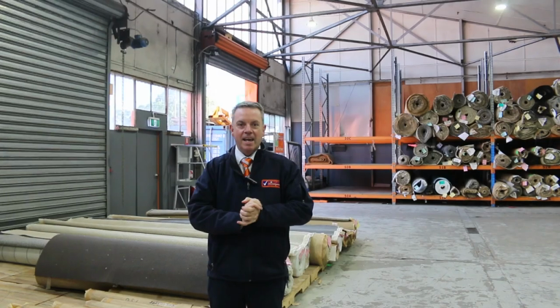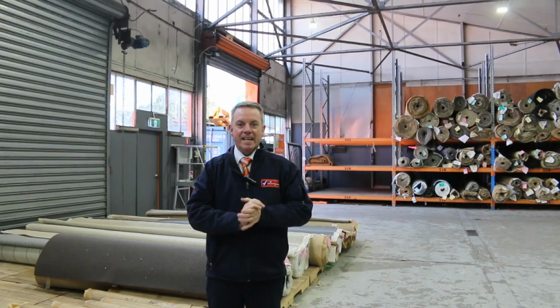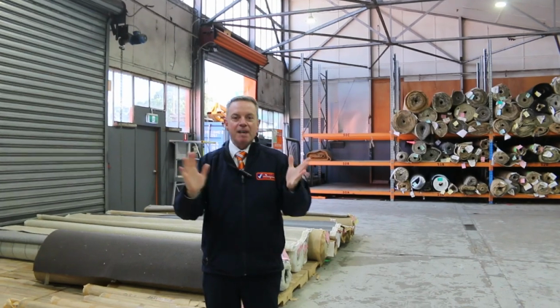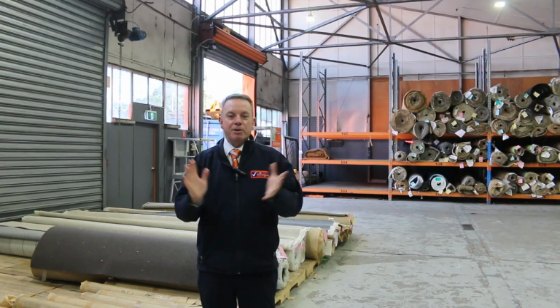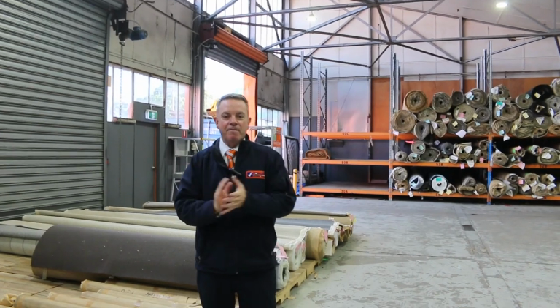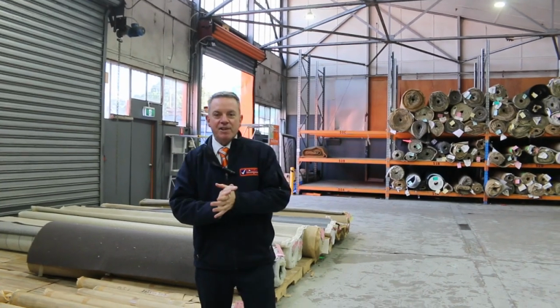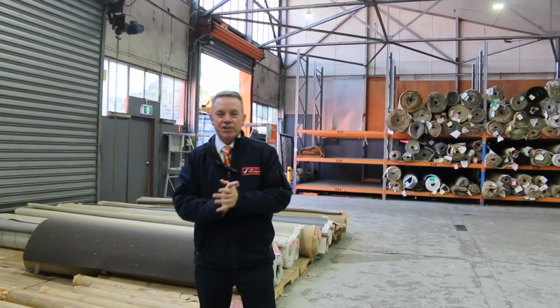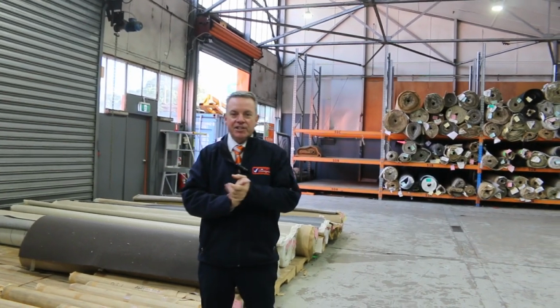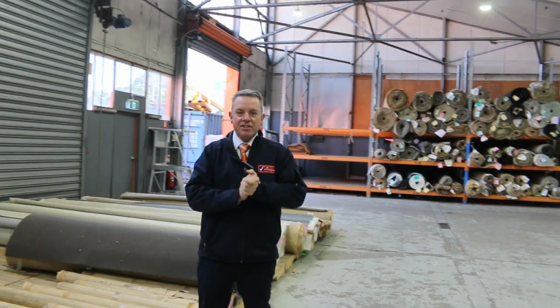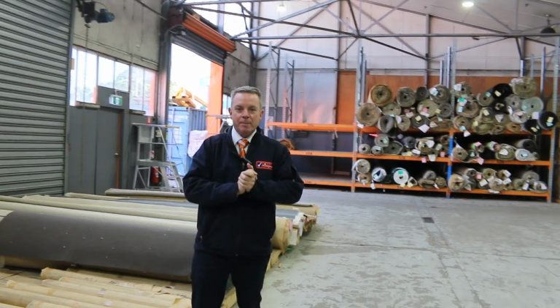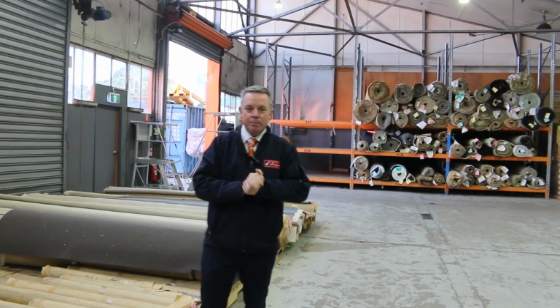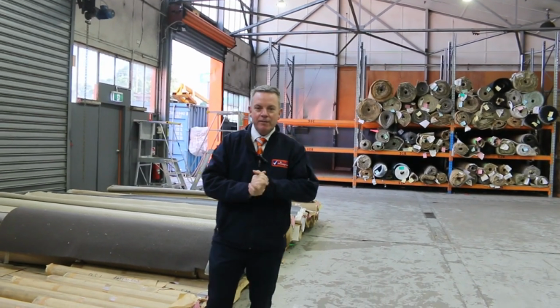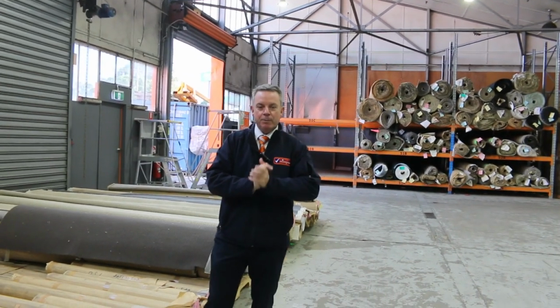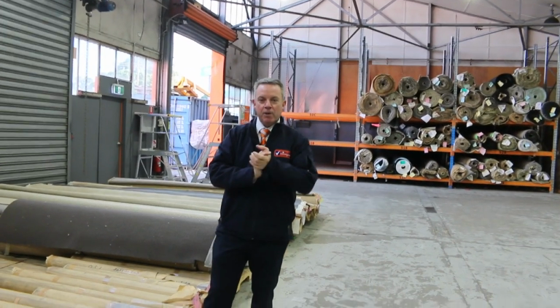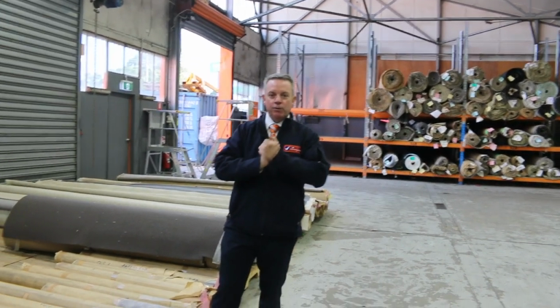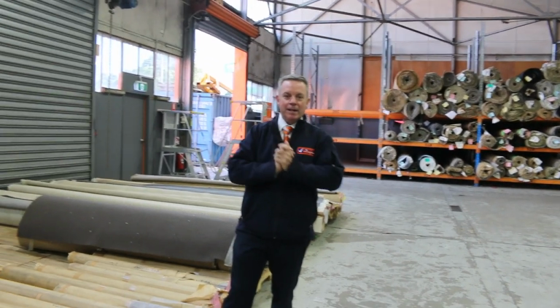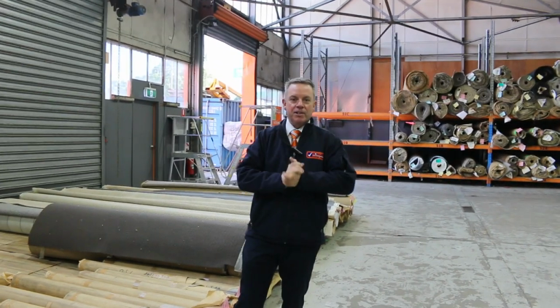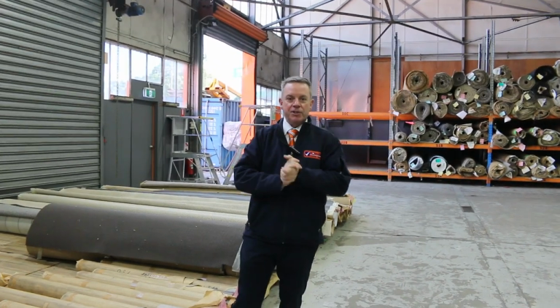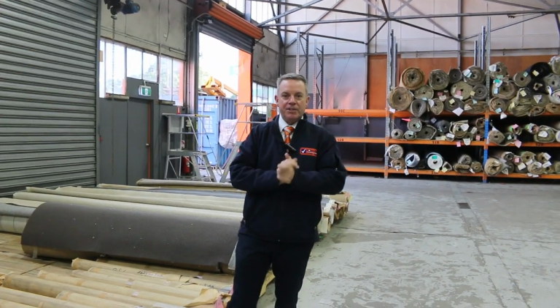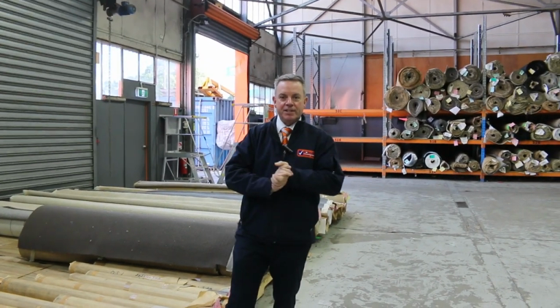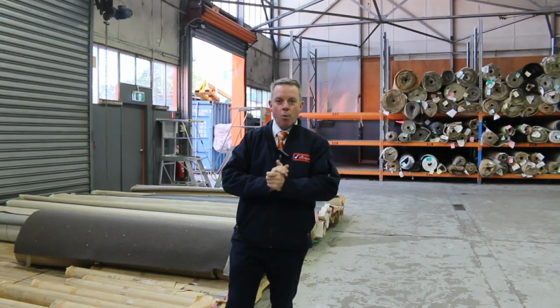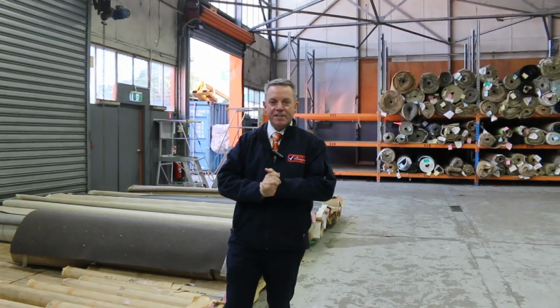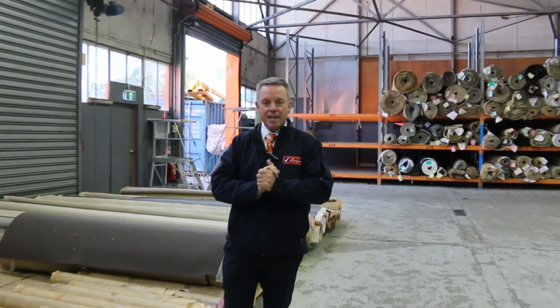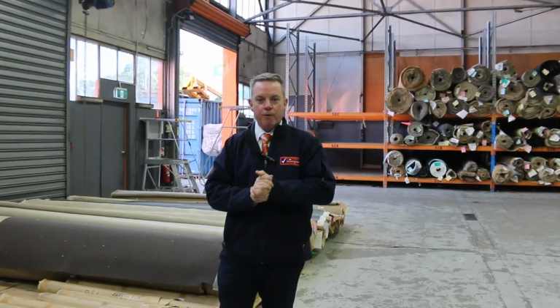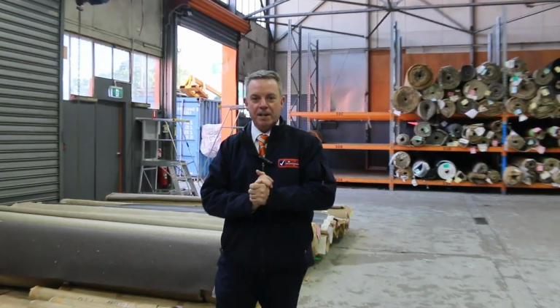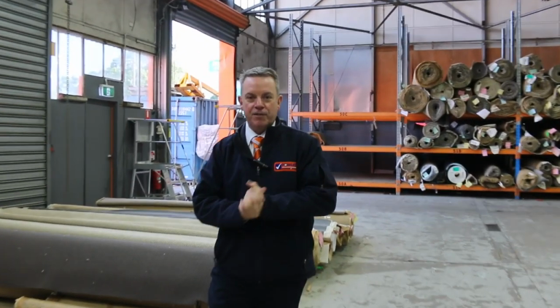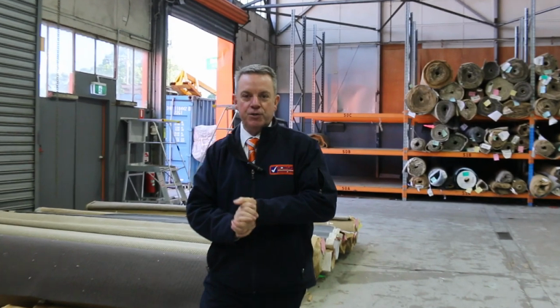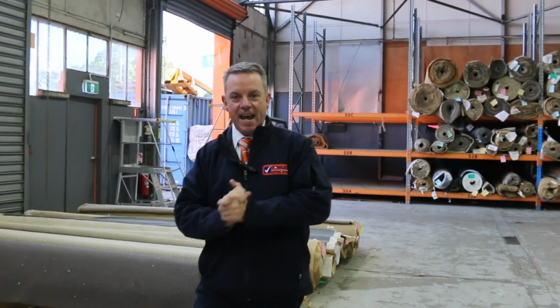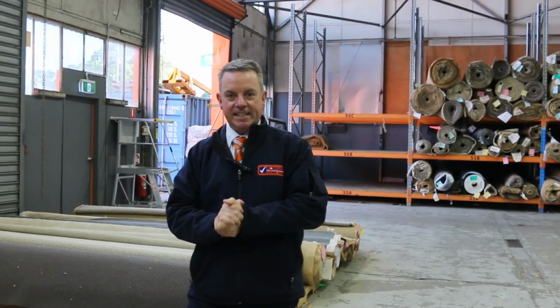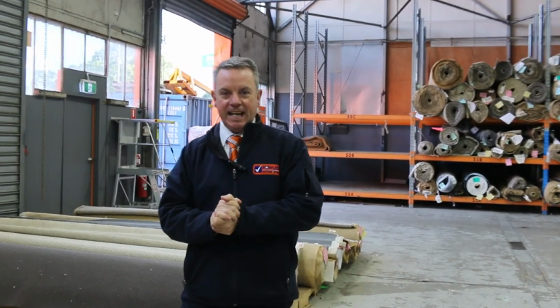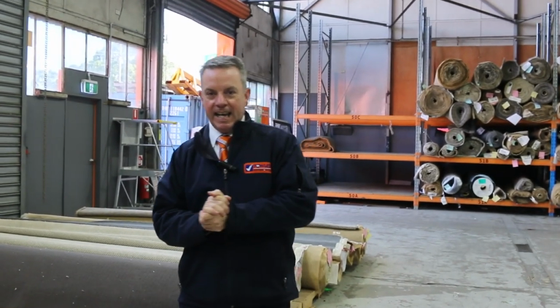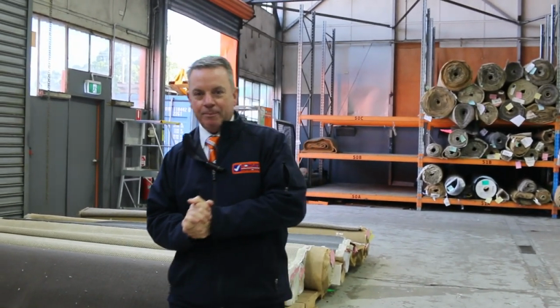G'day, I'm John from Fowles Auctions and Sales. I'm here to preview tomorrow's floor covering auction — that's Wednesday the 14th of June at 10am.